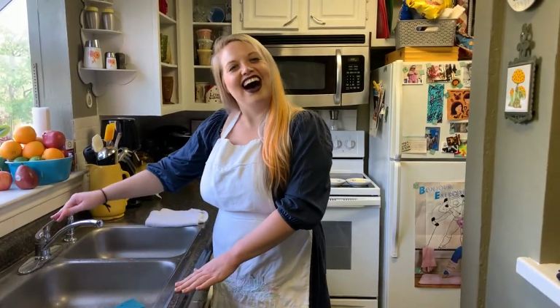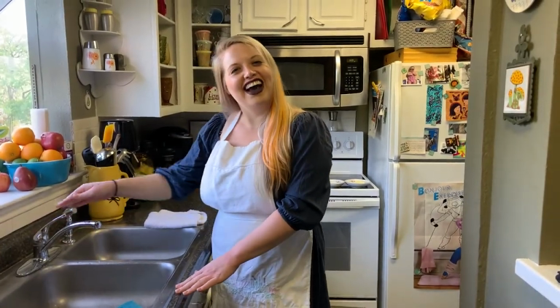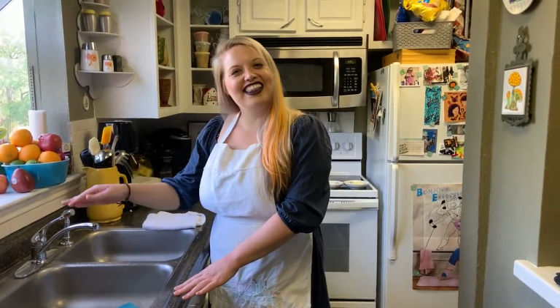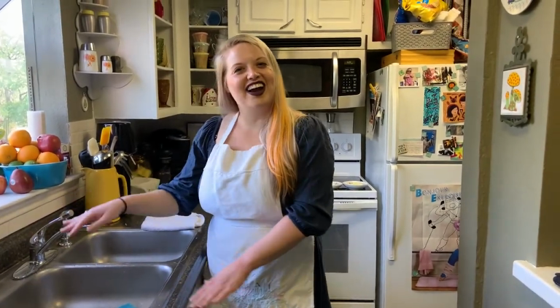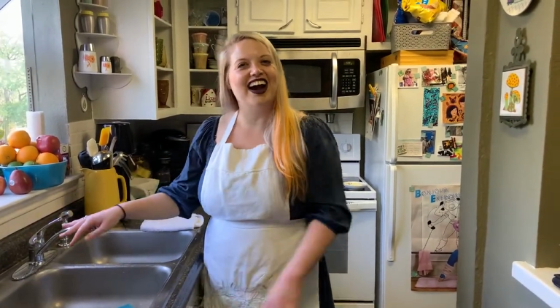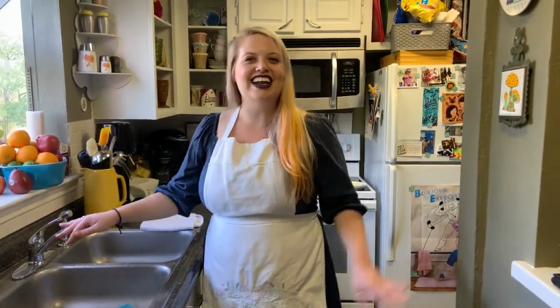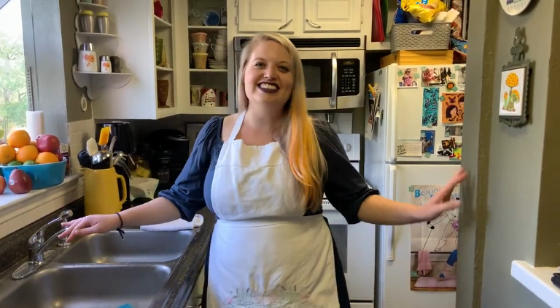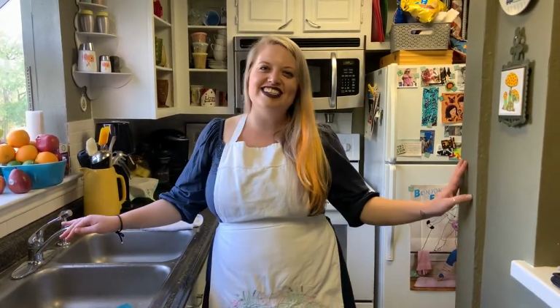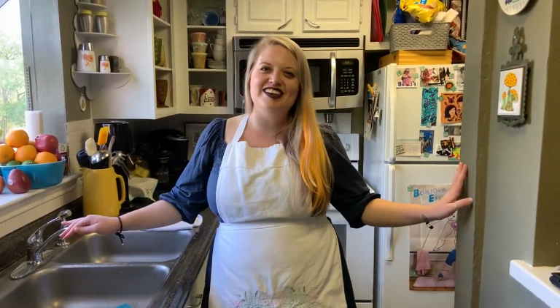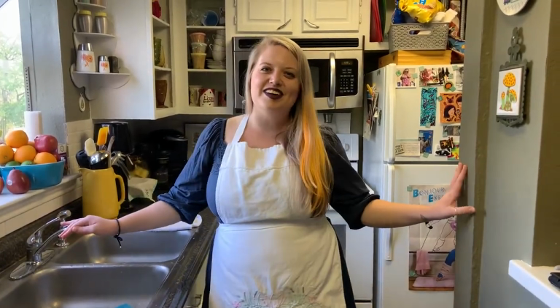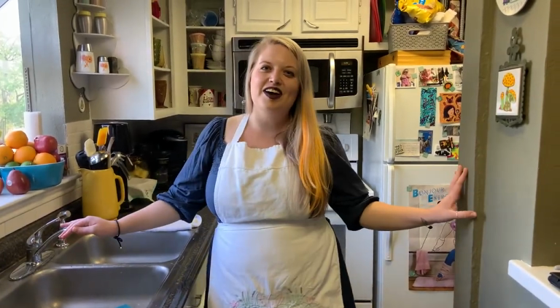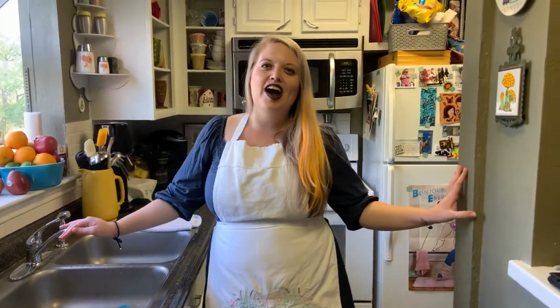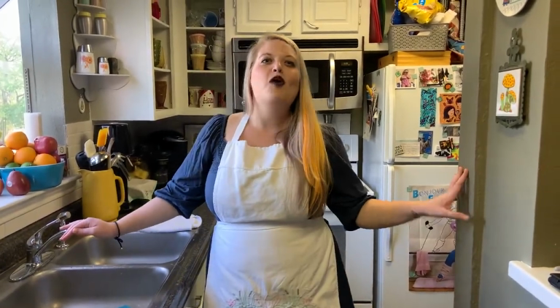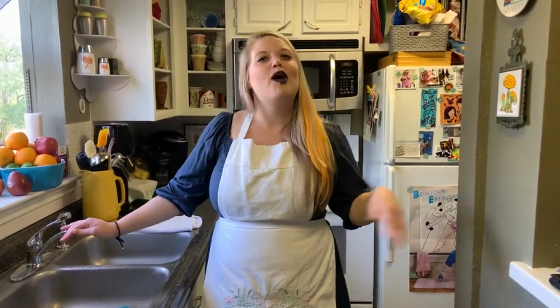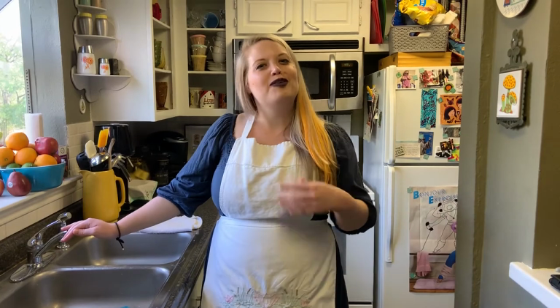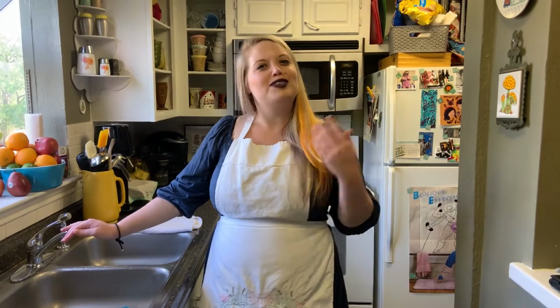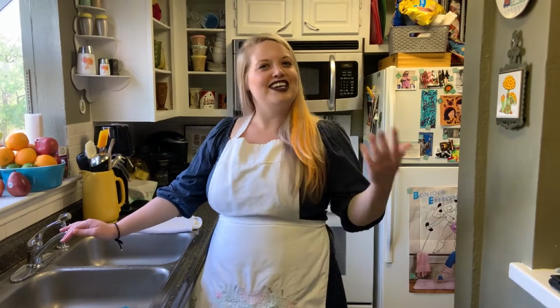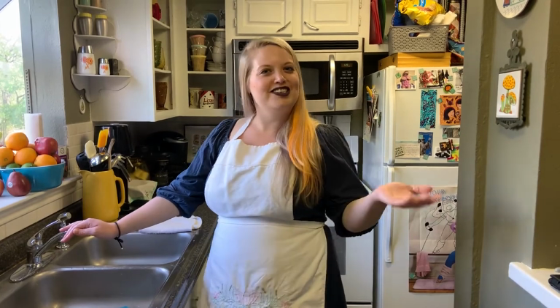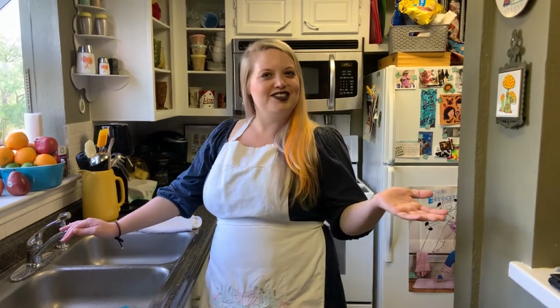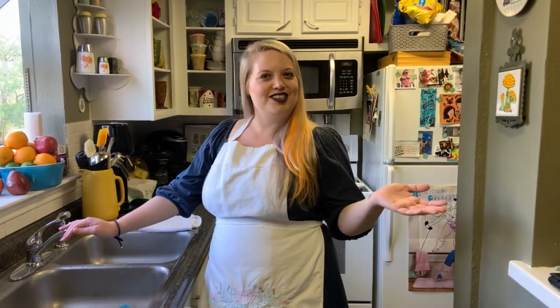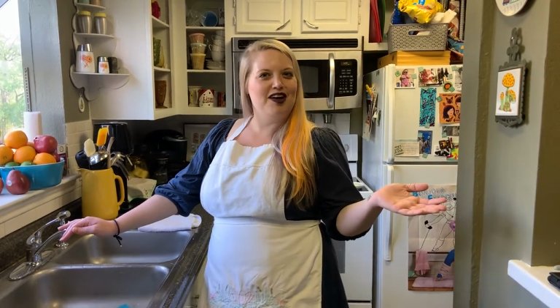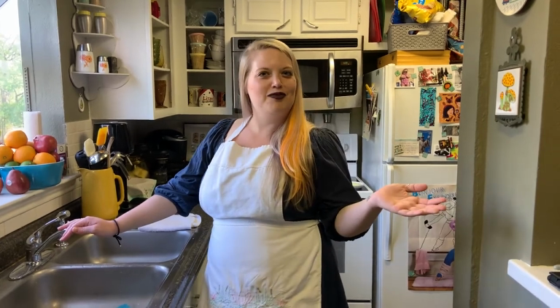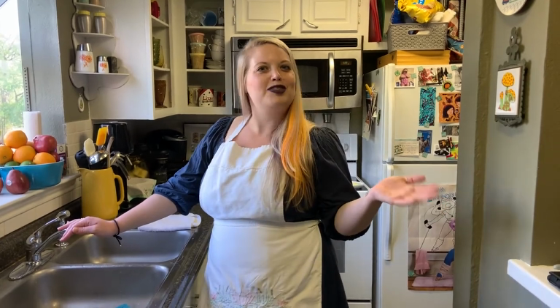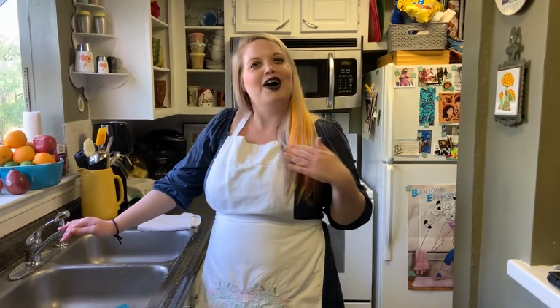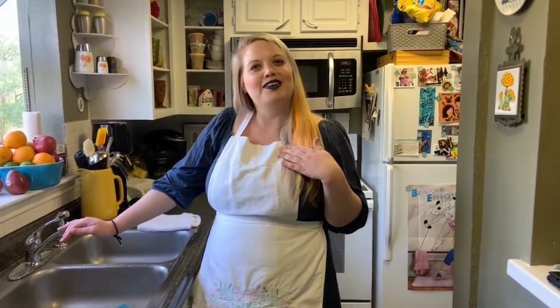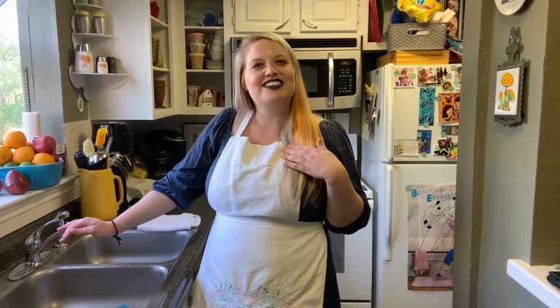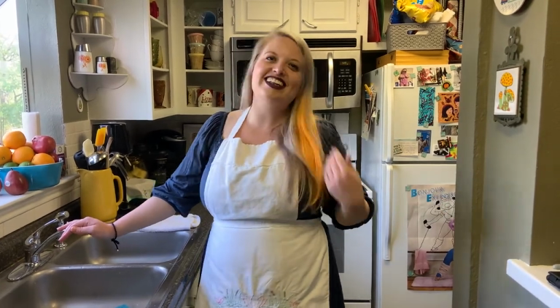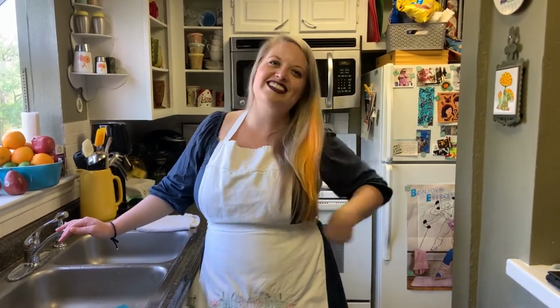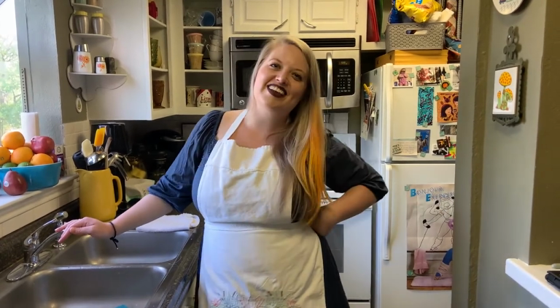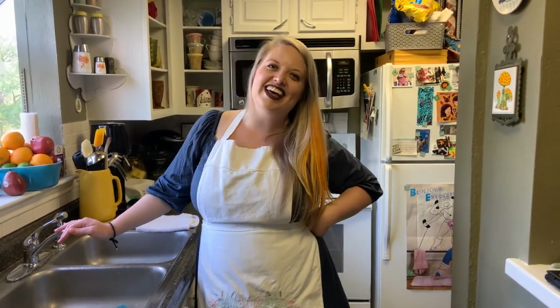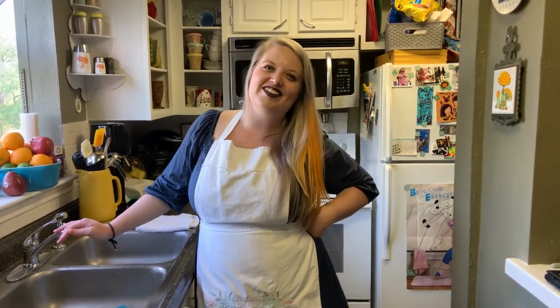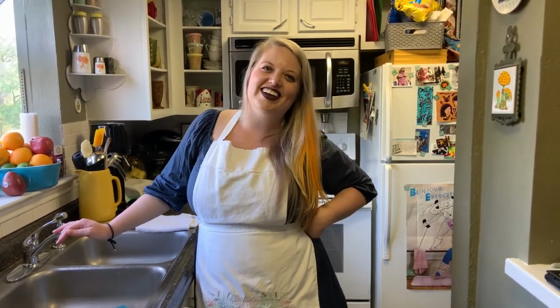Hi there. I didn't see you. Welcome to The Easter Chef with your host, Elizabeth Ledford.